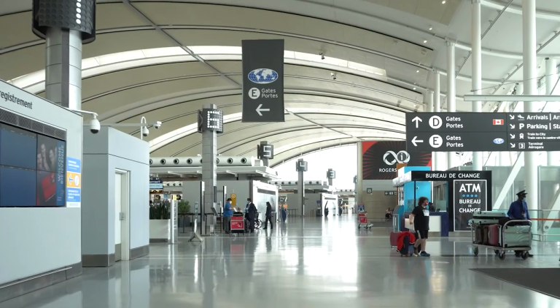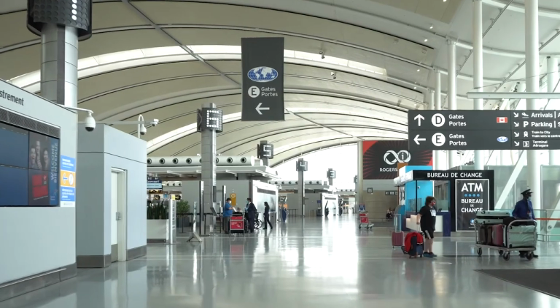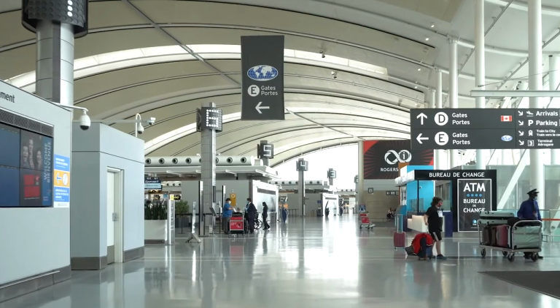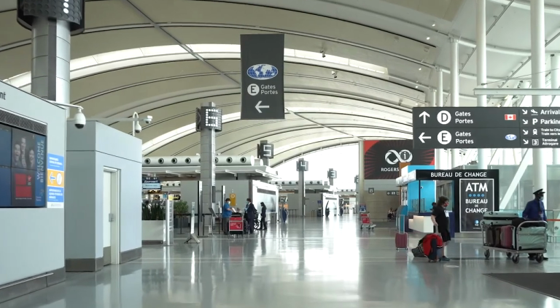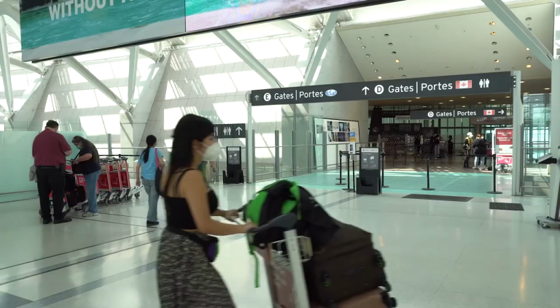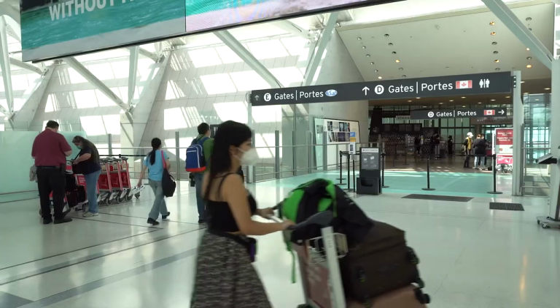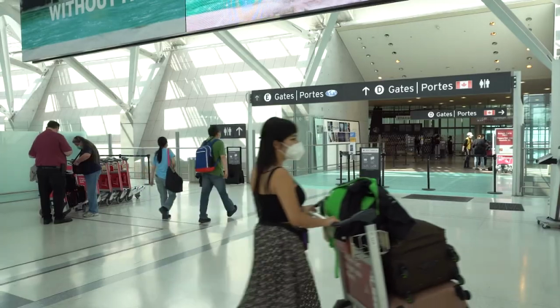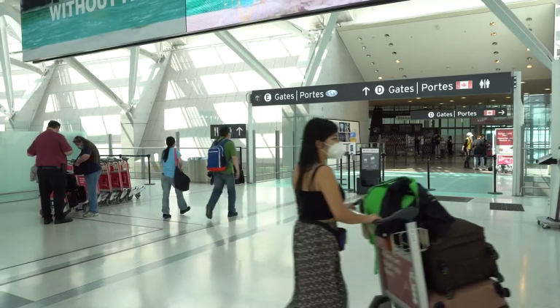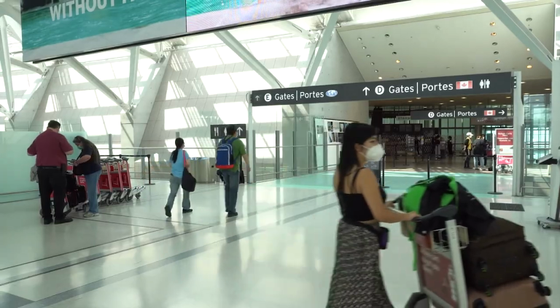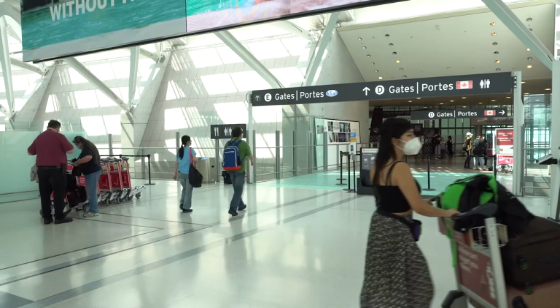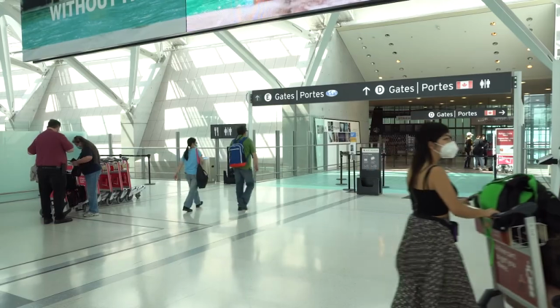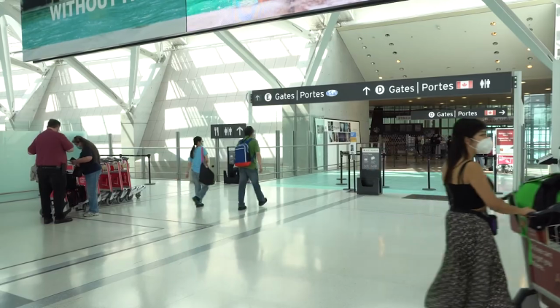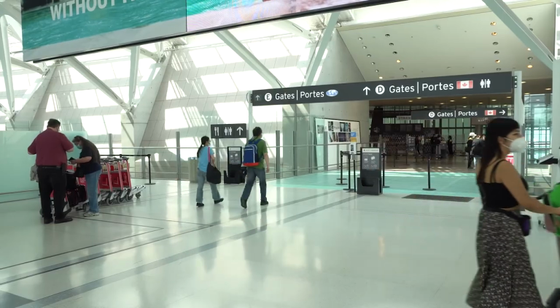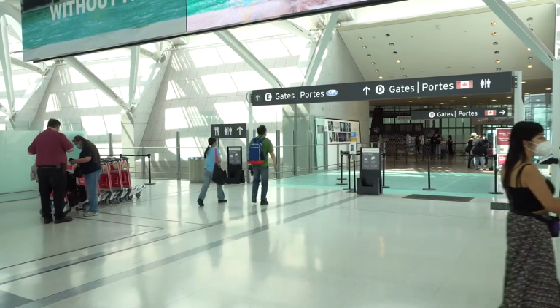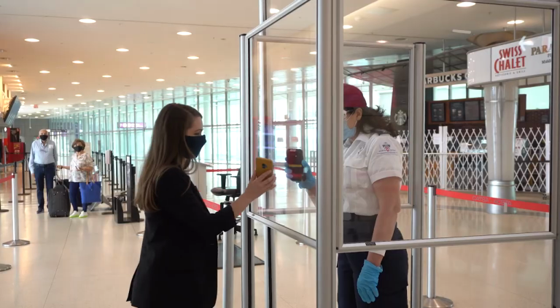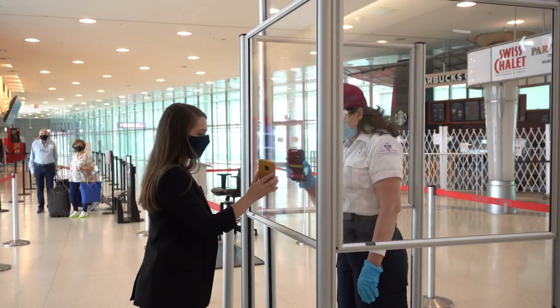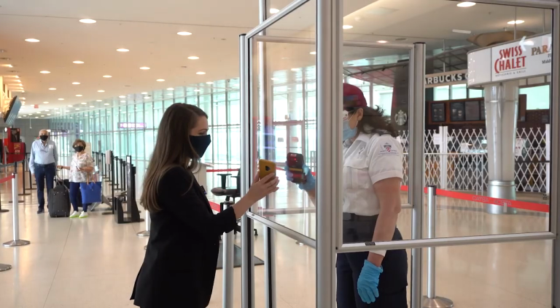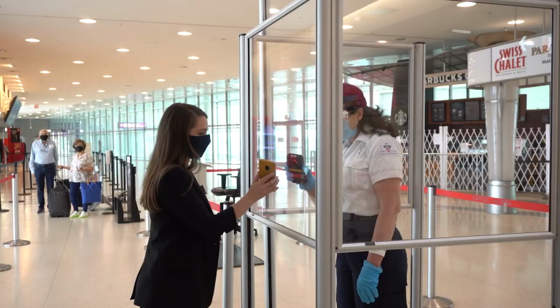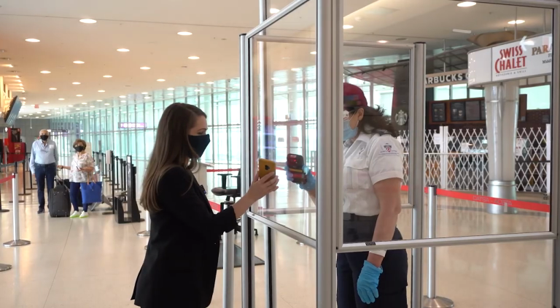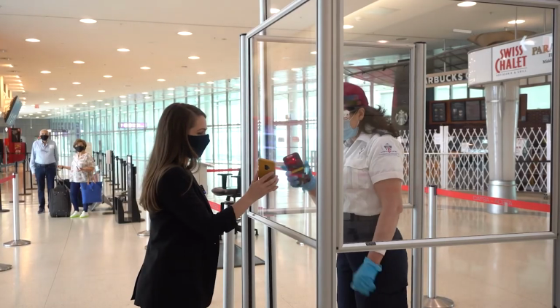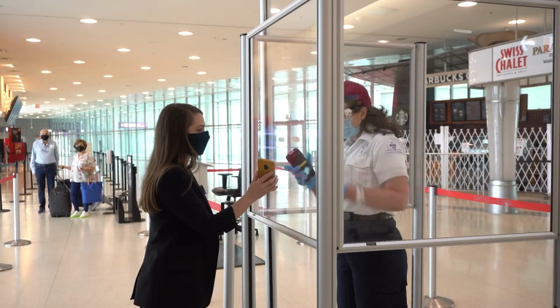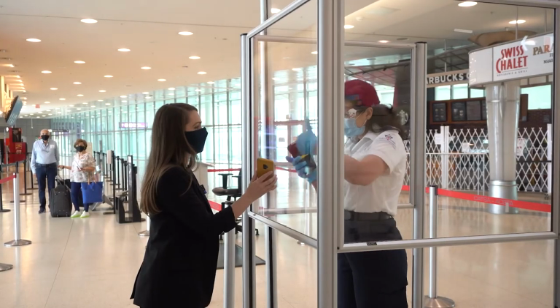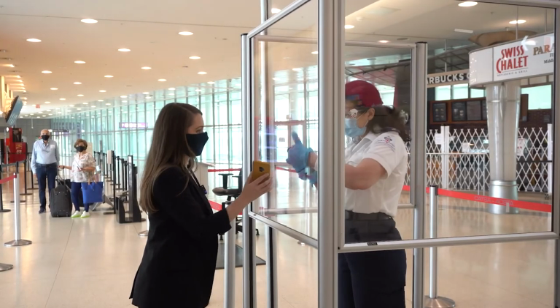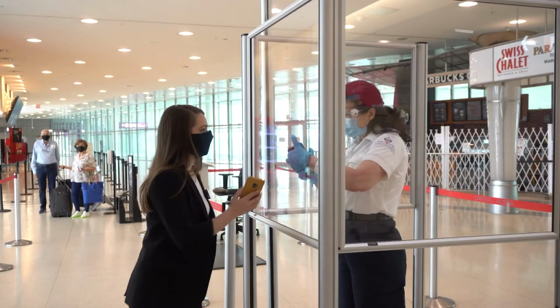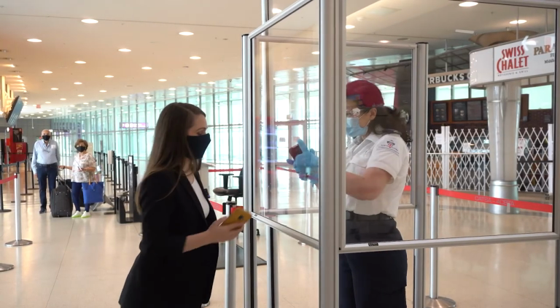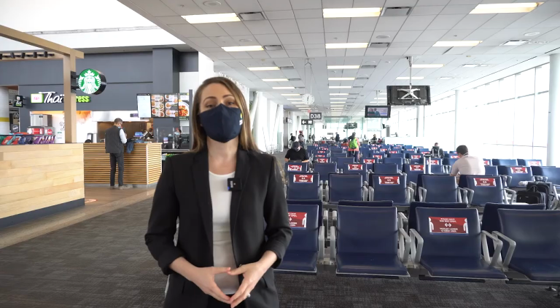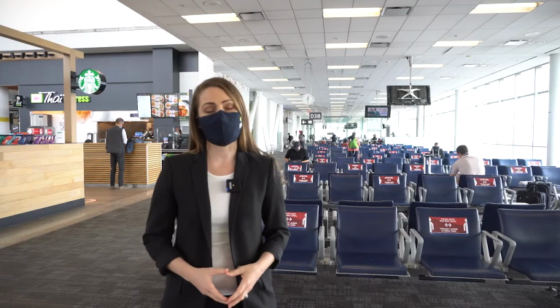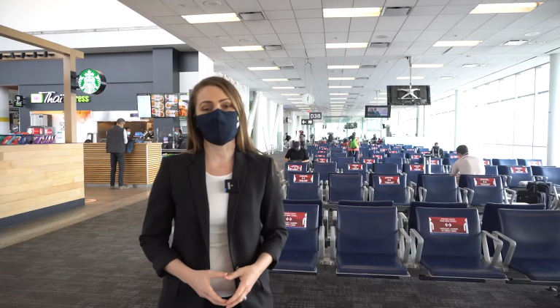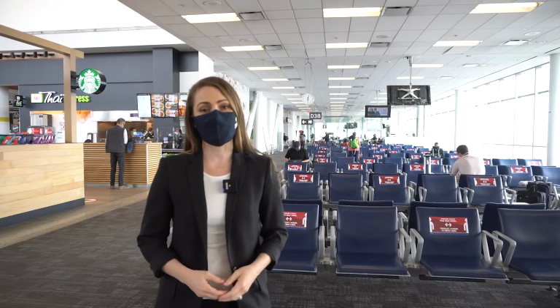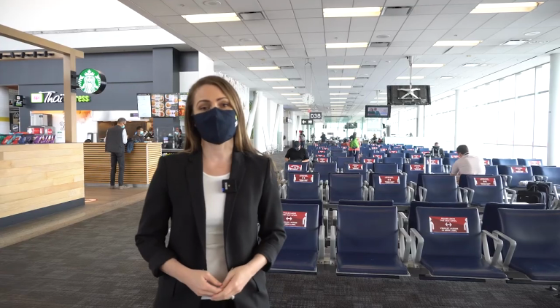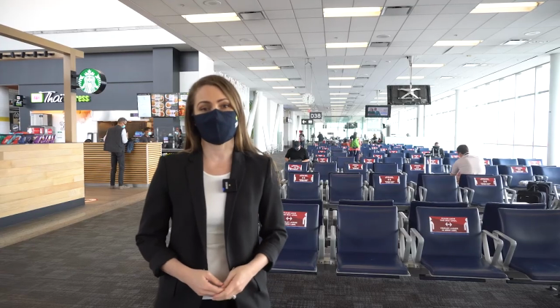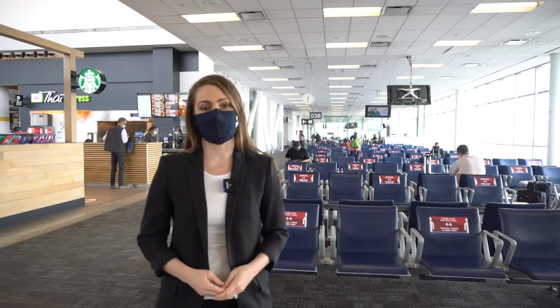We know that travel has changed dramatically since the pandemic began. When you're ready to travel, we'll help you do it safely.